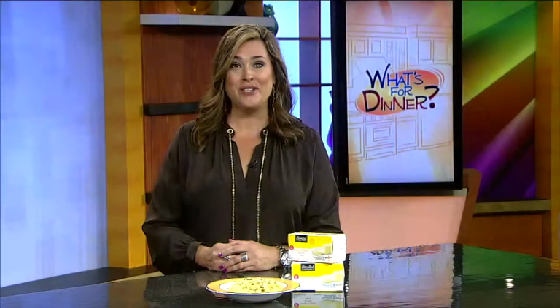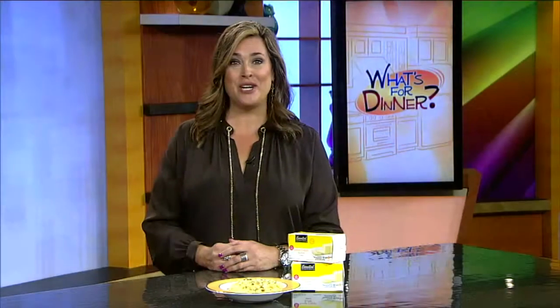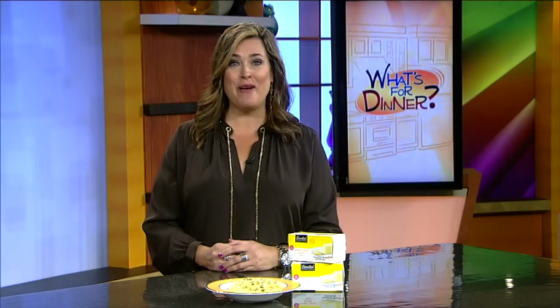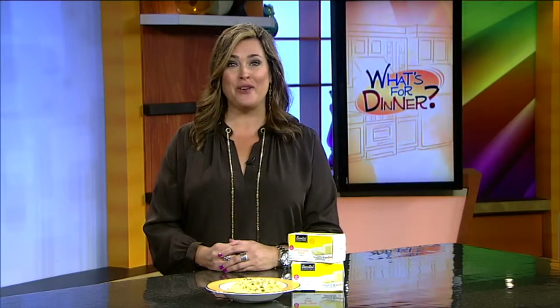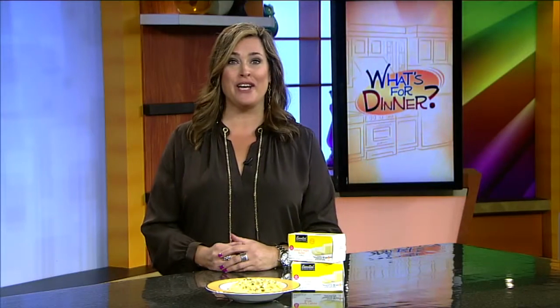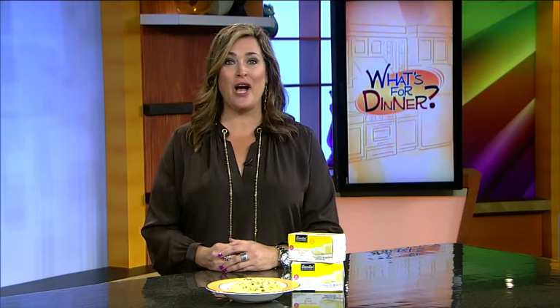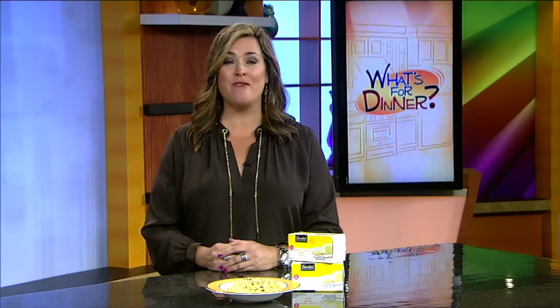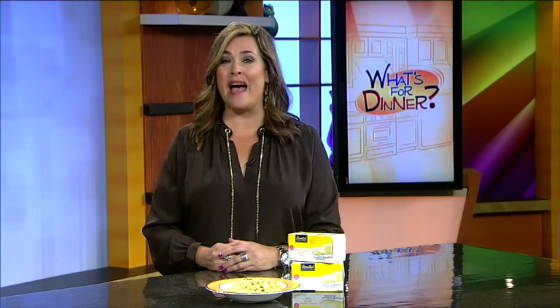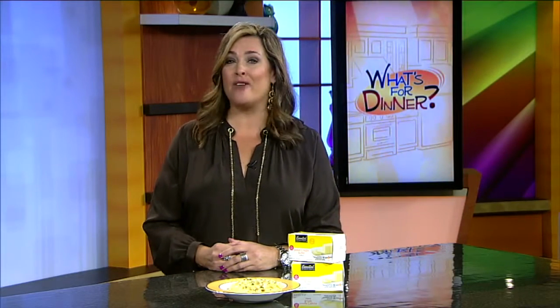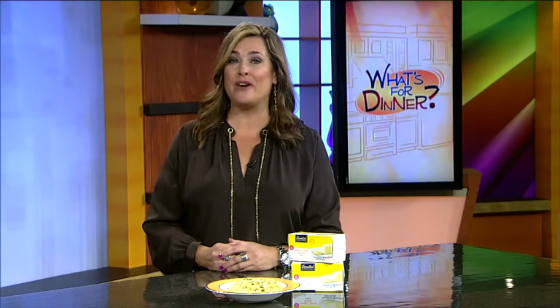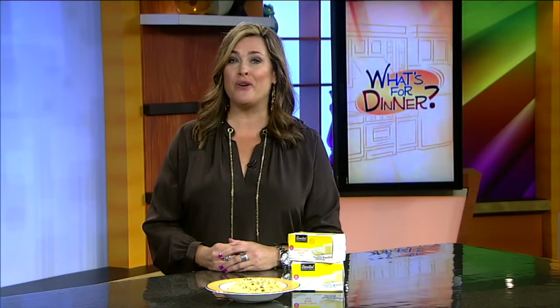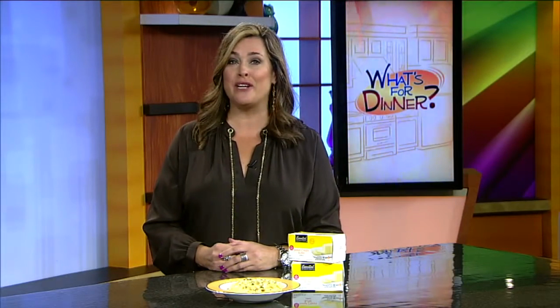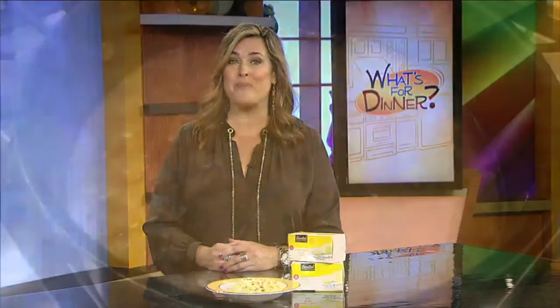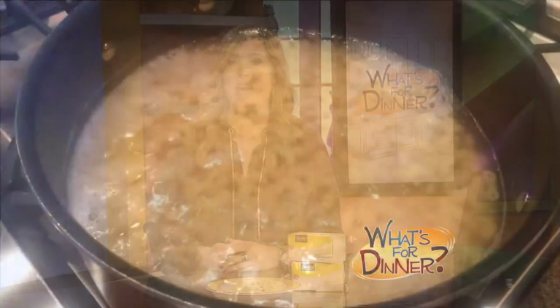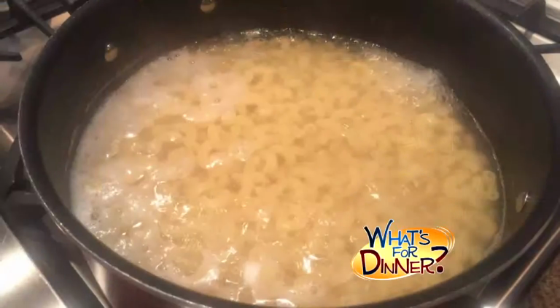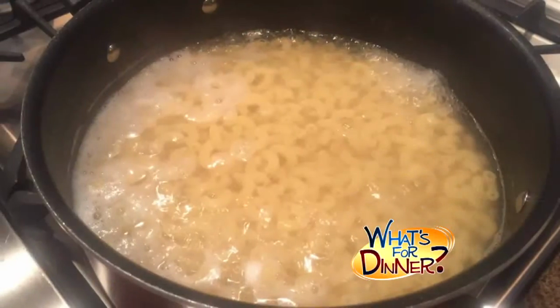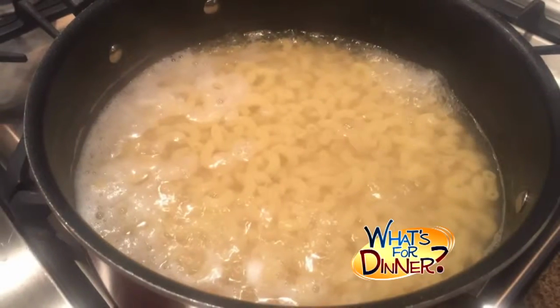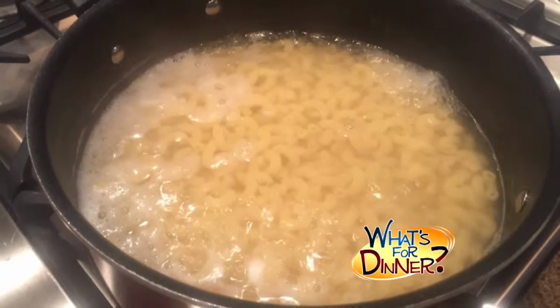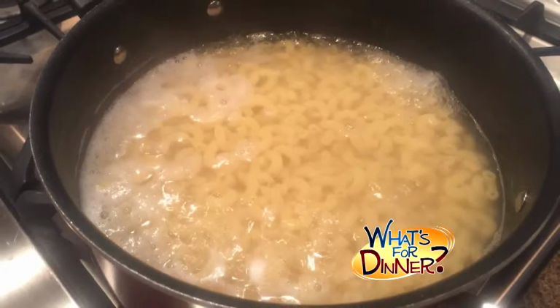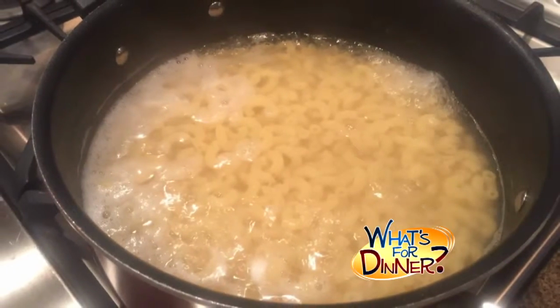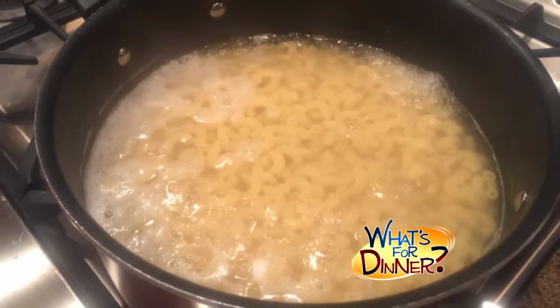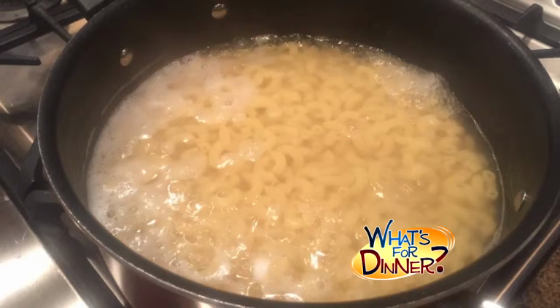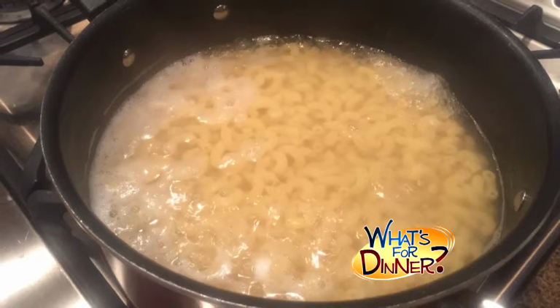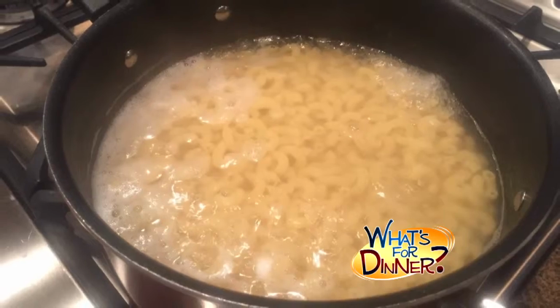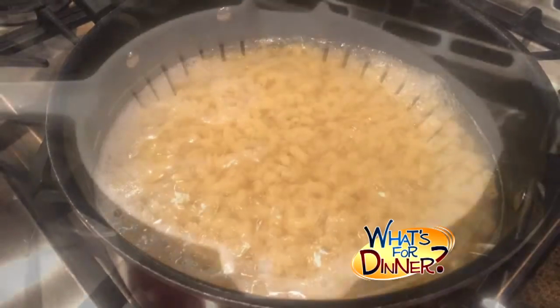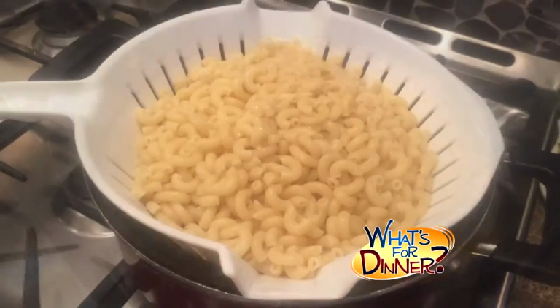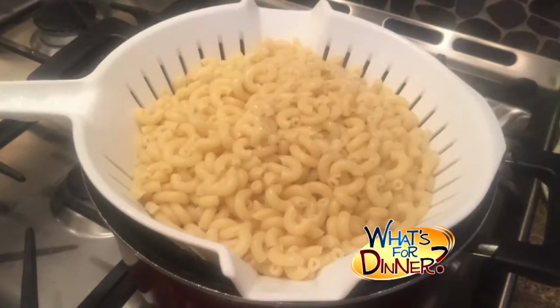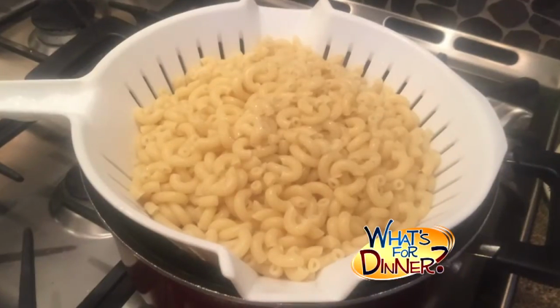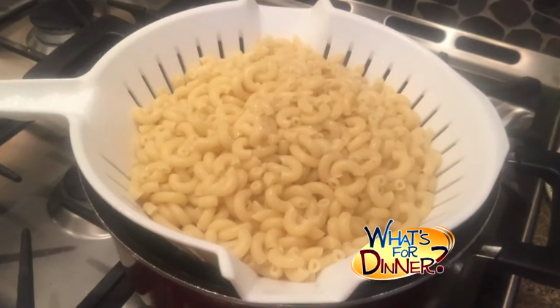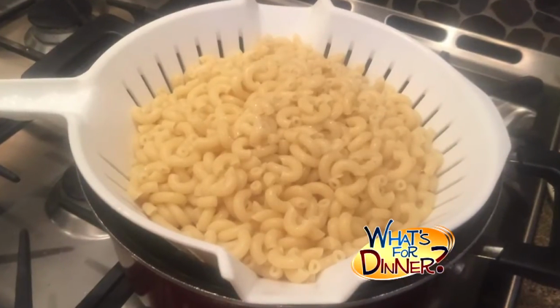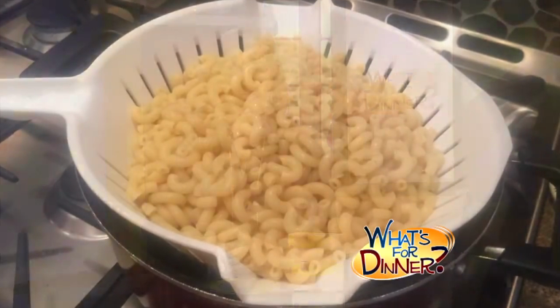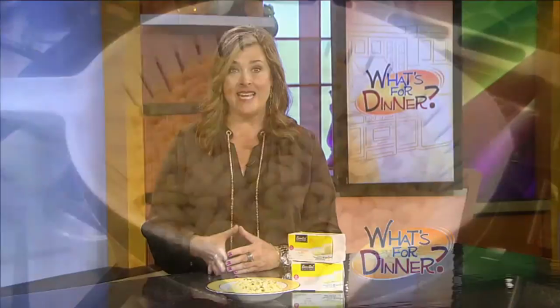You'll start by cooking a cup of macaroni according to package directions until al dente. Drain it, but don't rinse it.